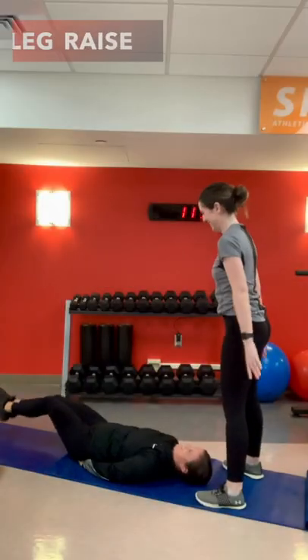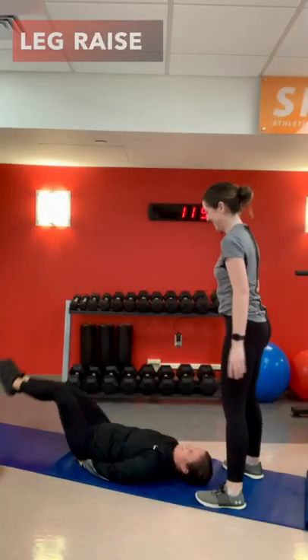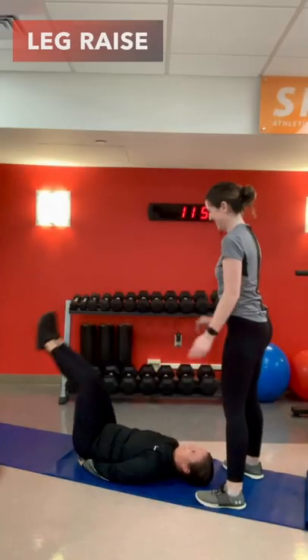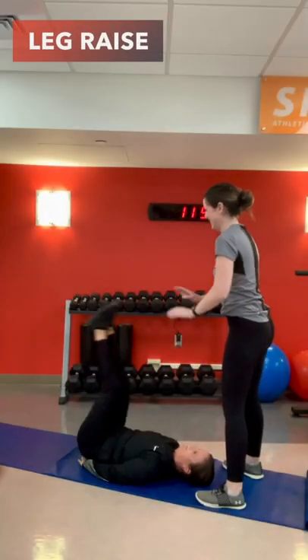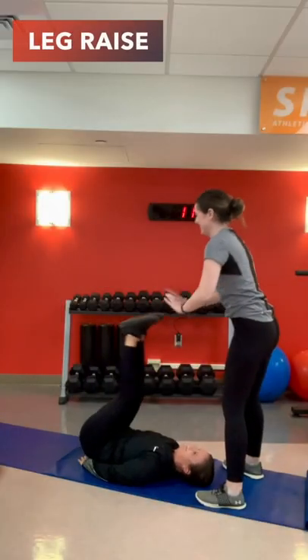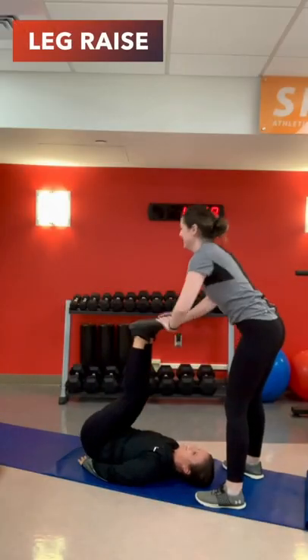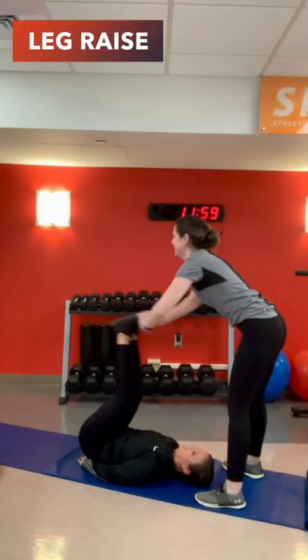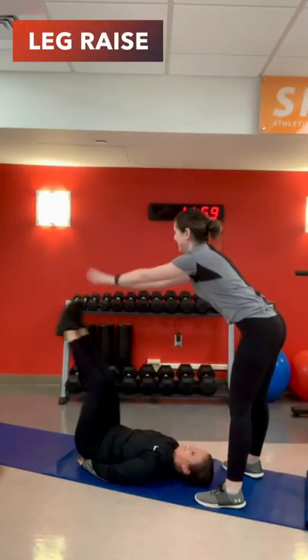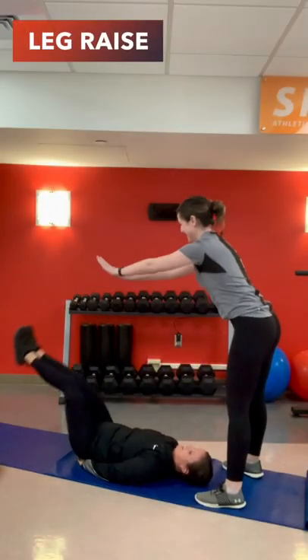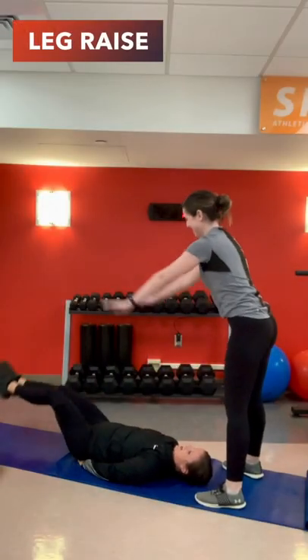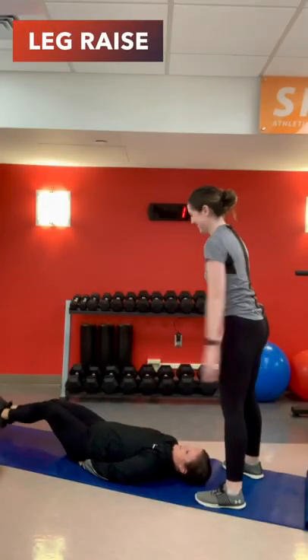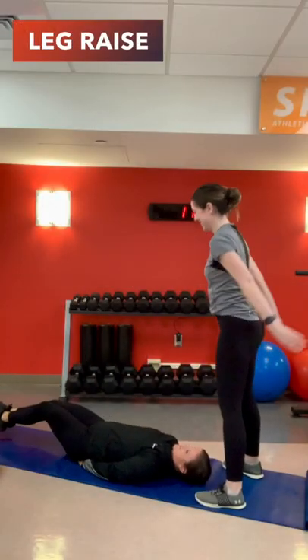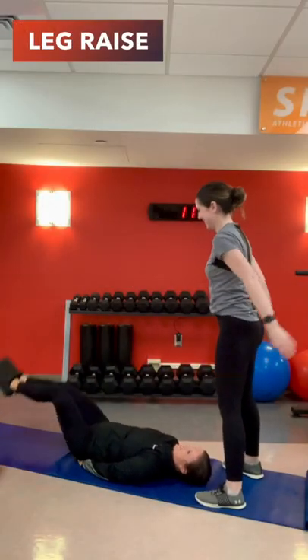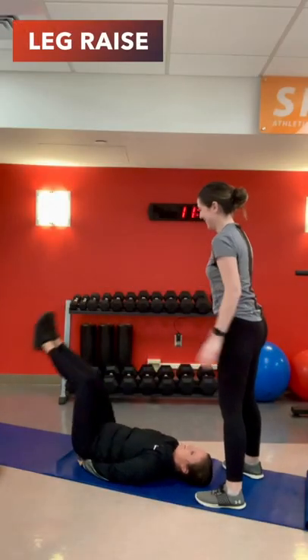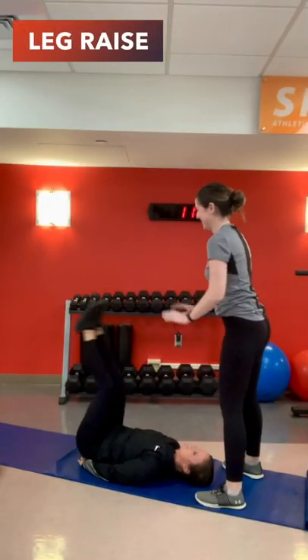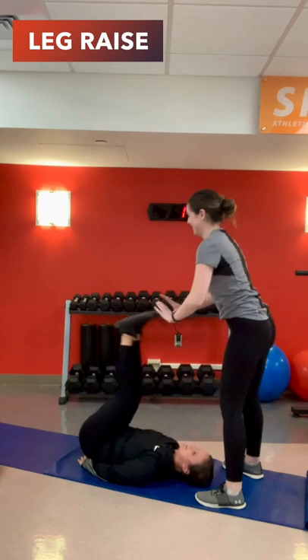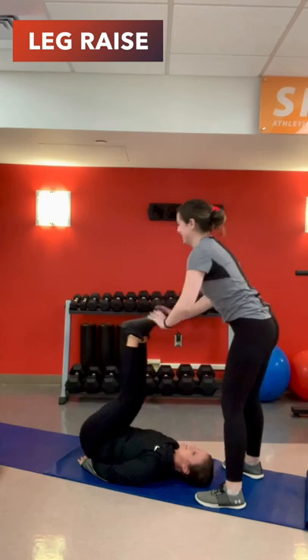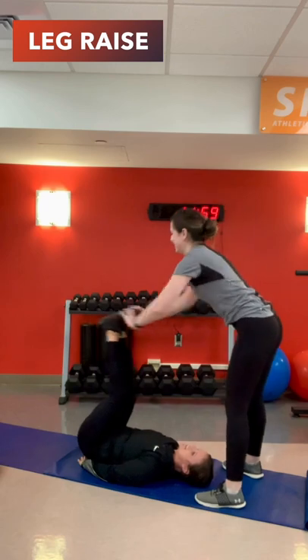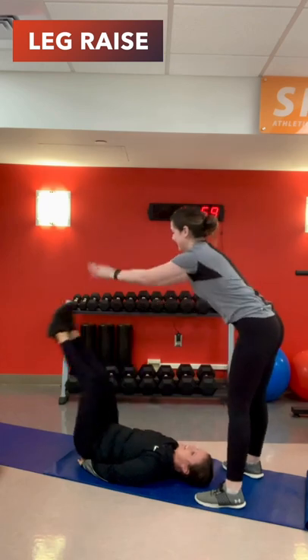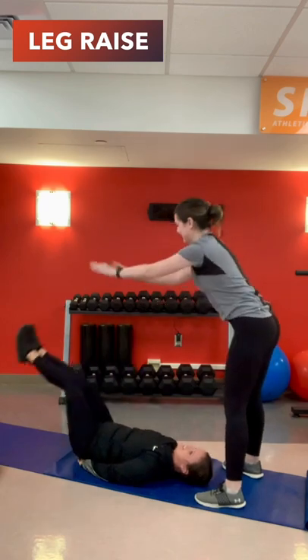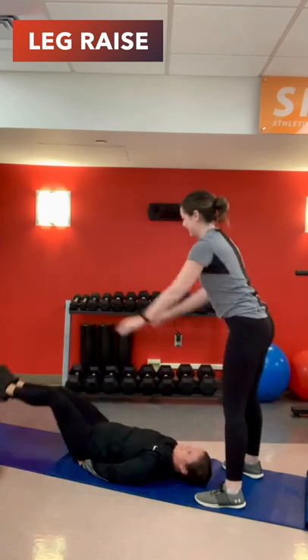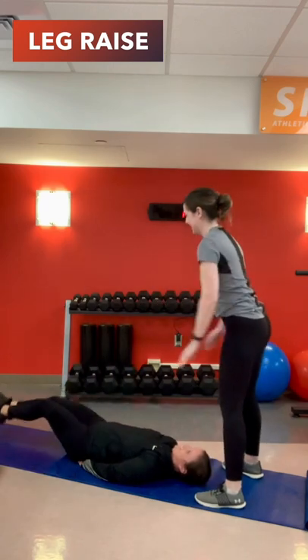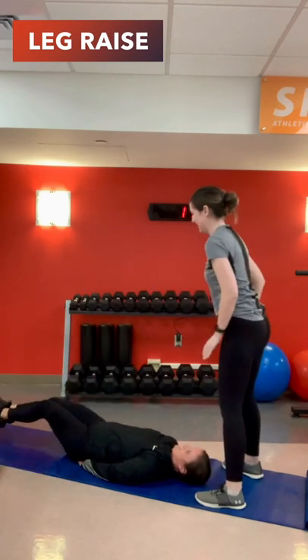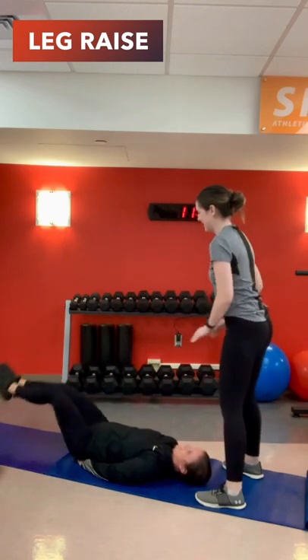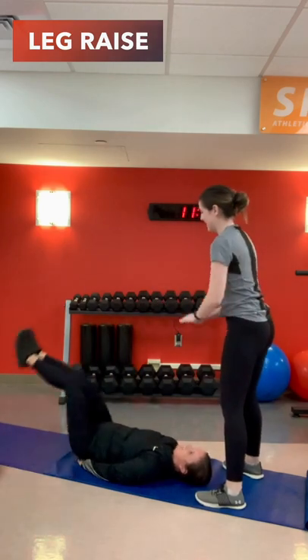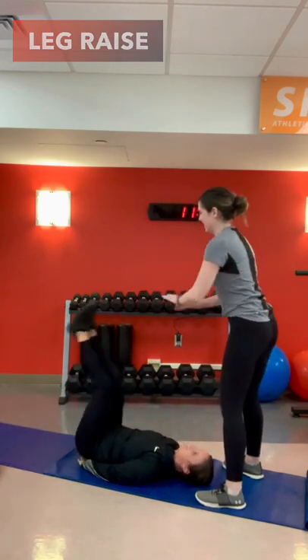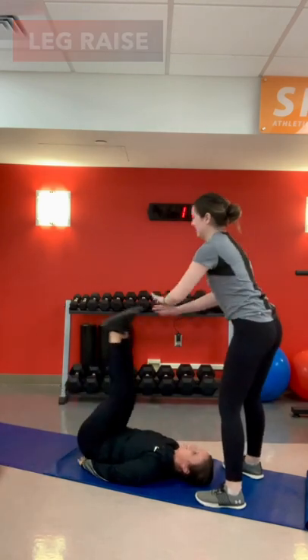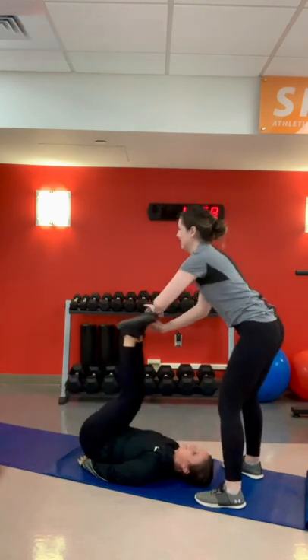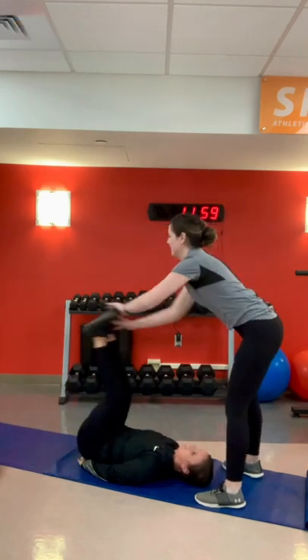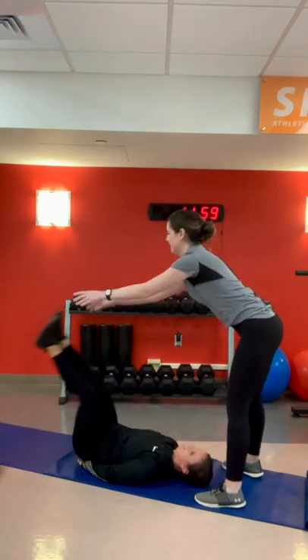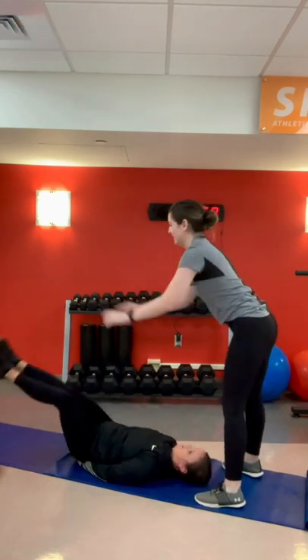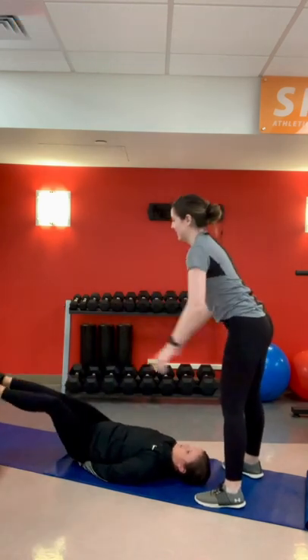Our next movement is a leg raise. To make this movement harder, put your legs down slower.